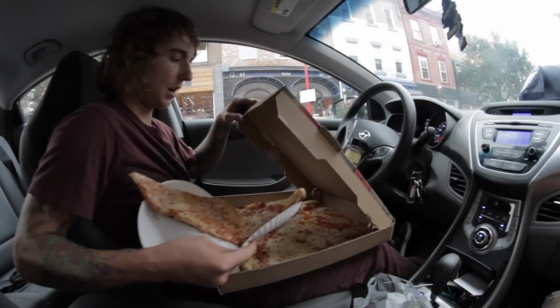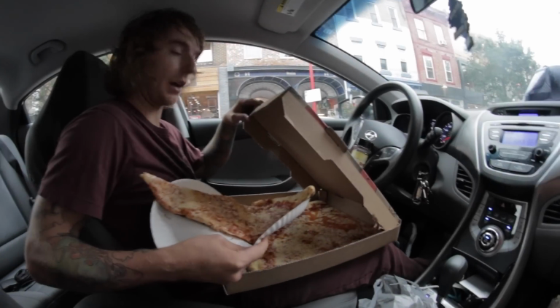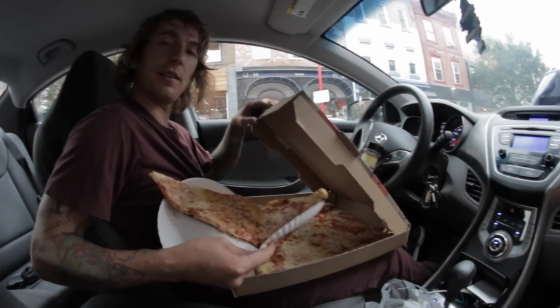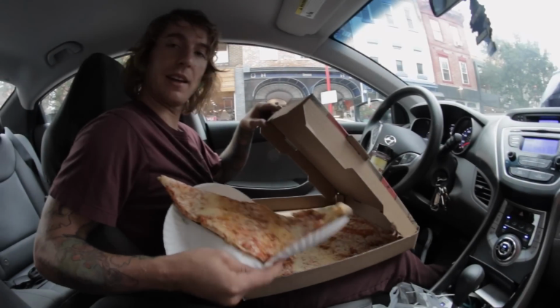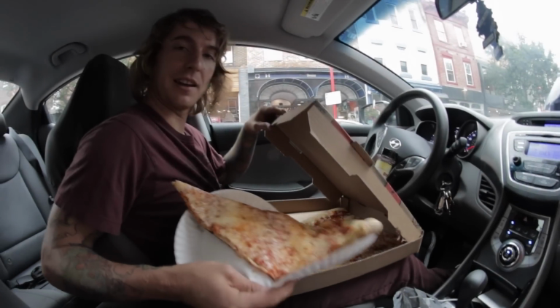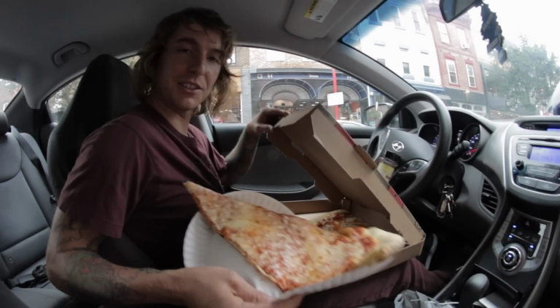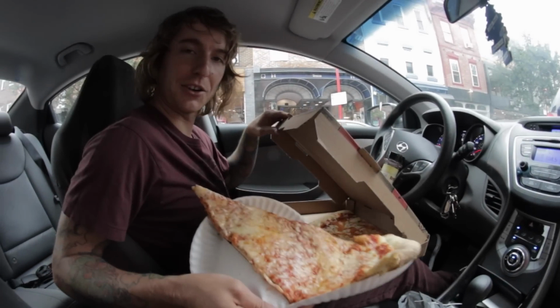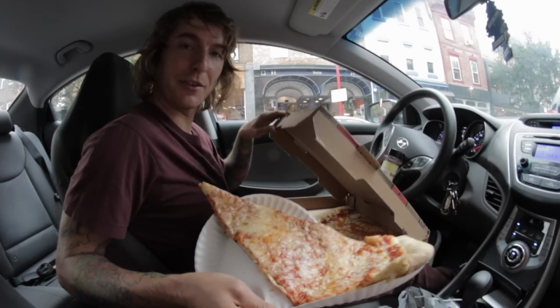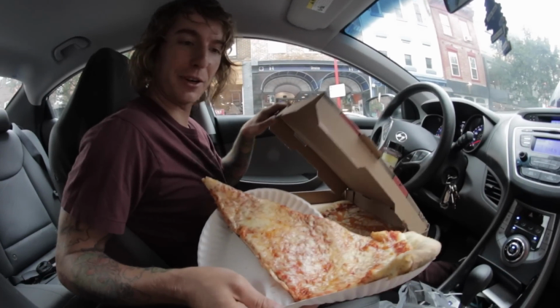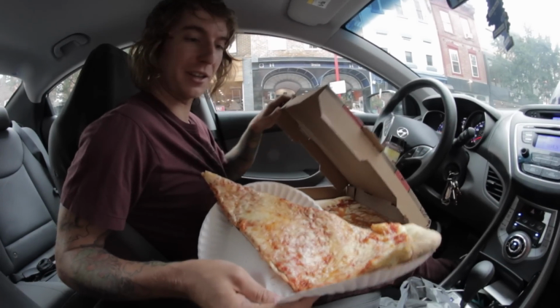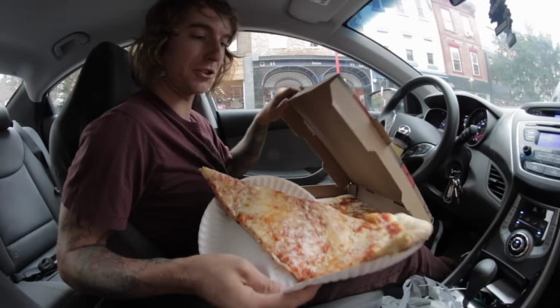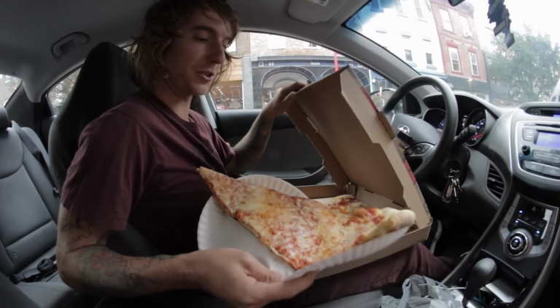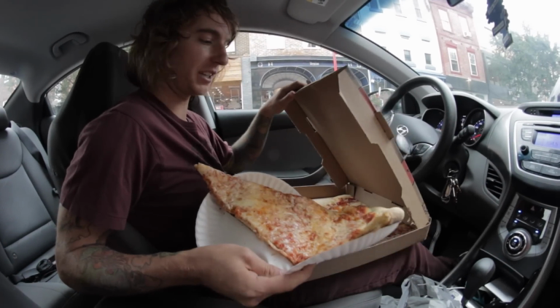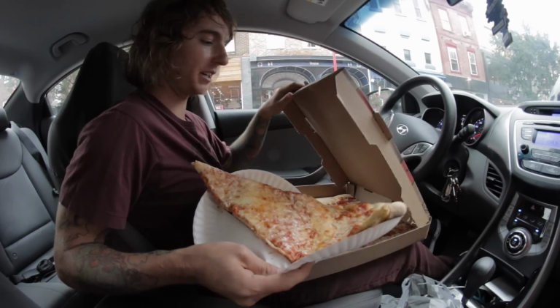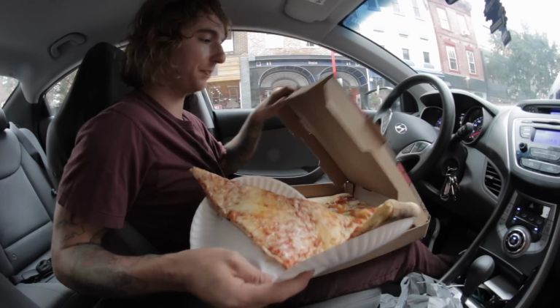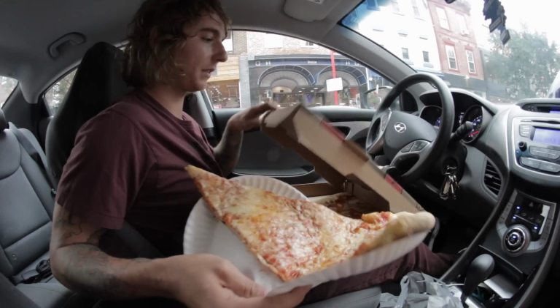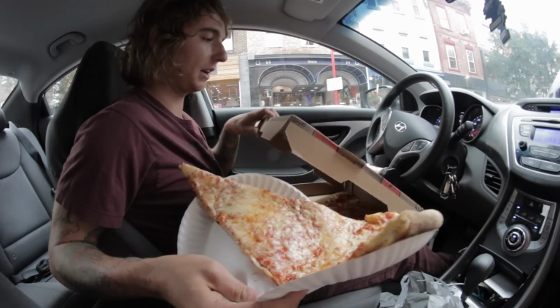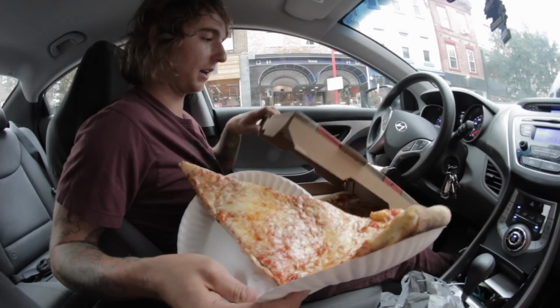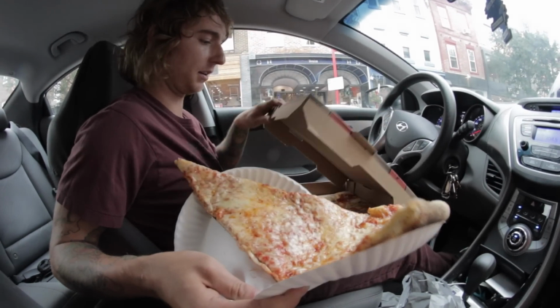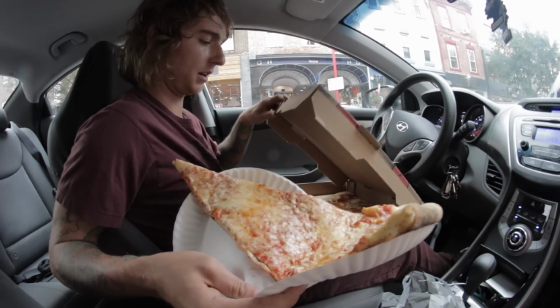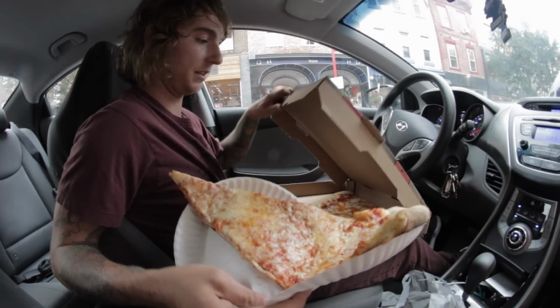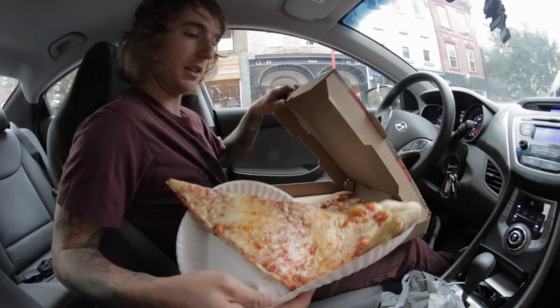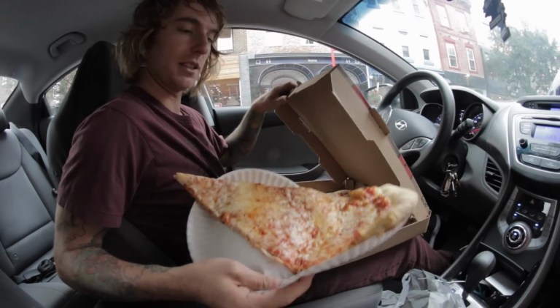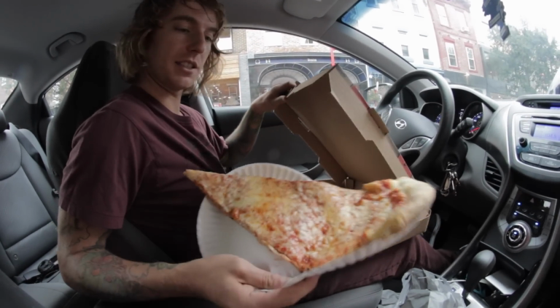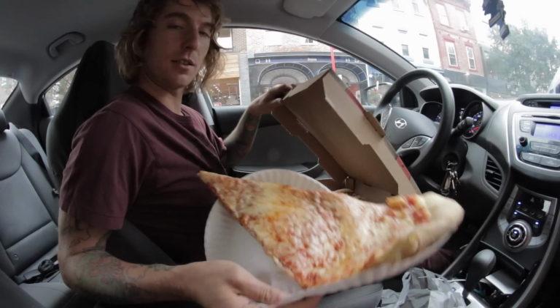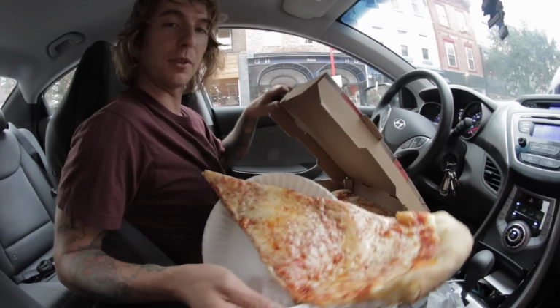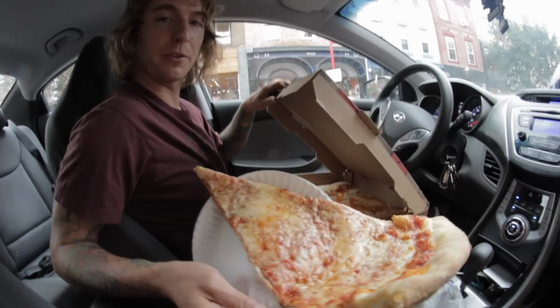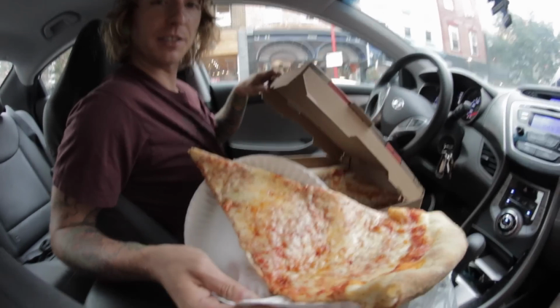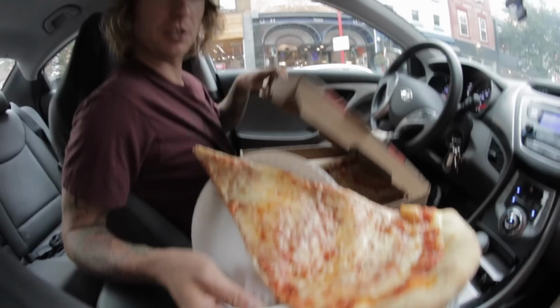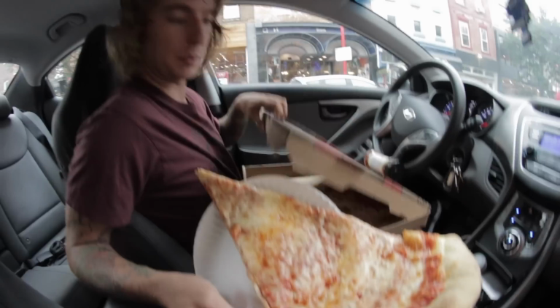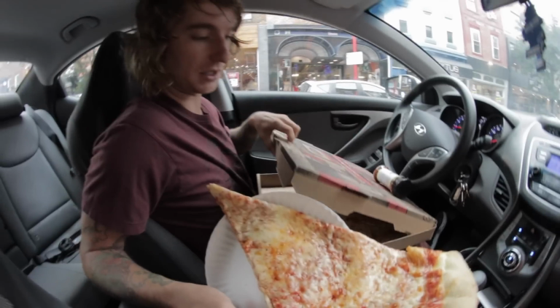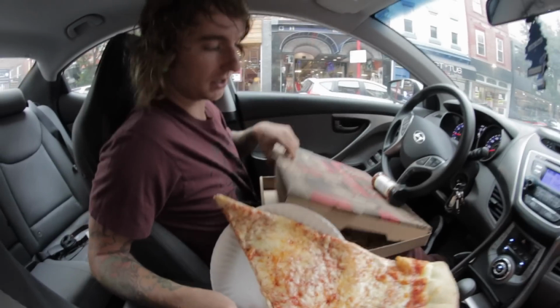All right. Hey, how's it going everybody? It's Georgia here, and this is some Lorenzo's pizza.